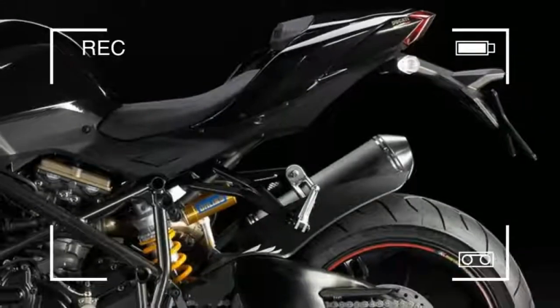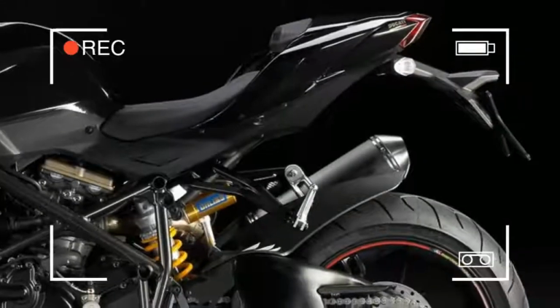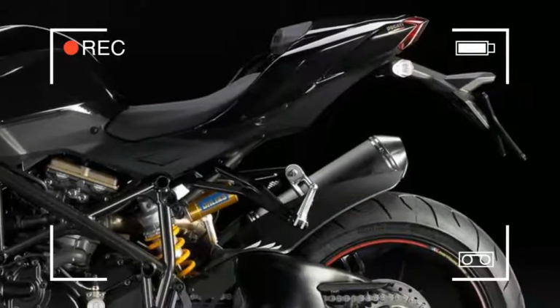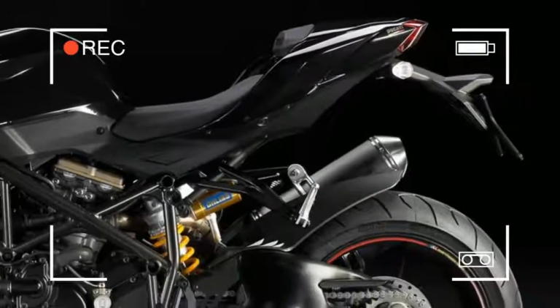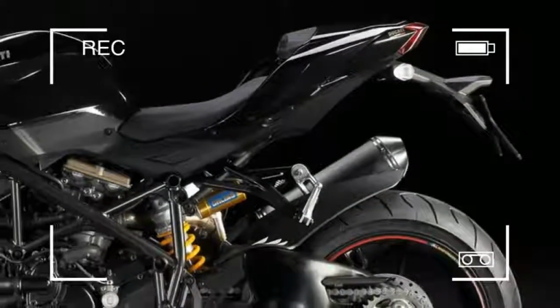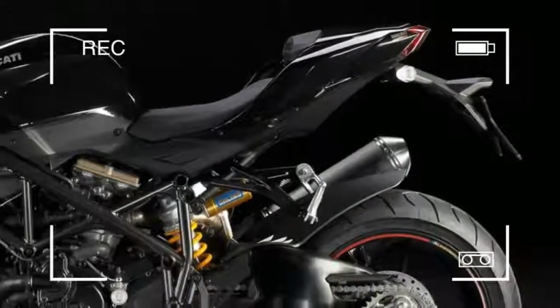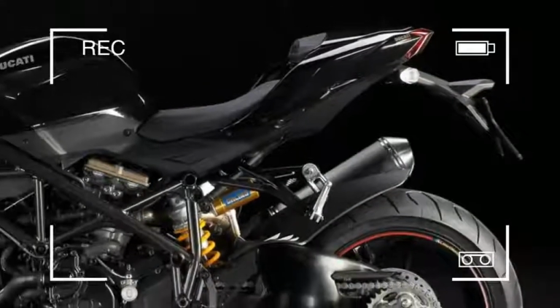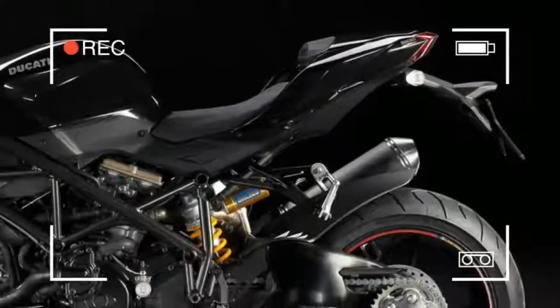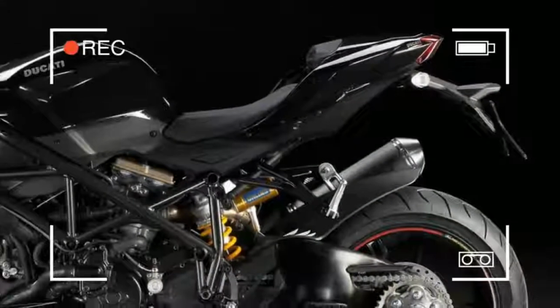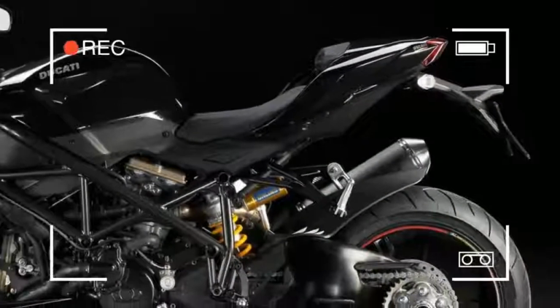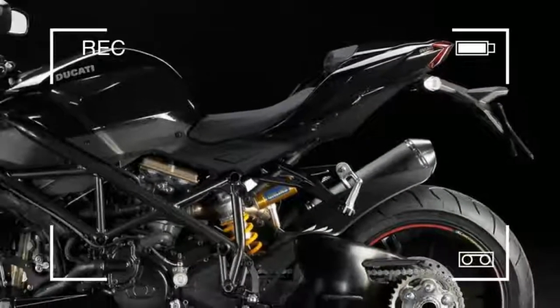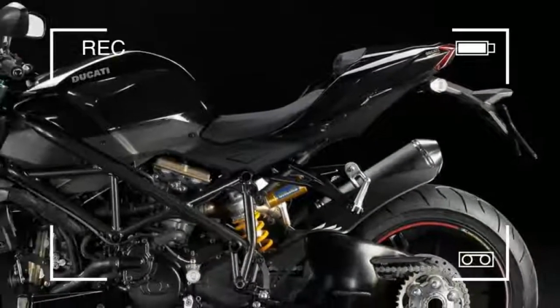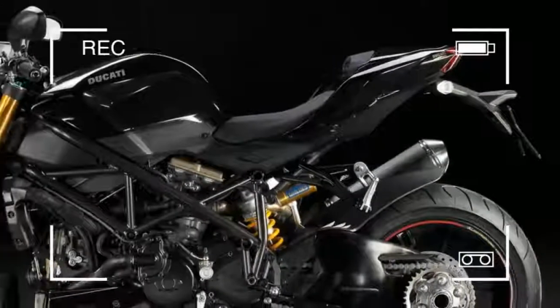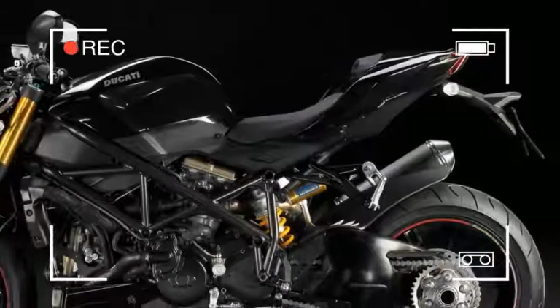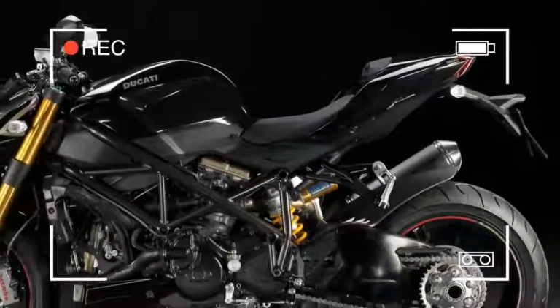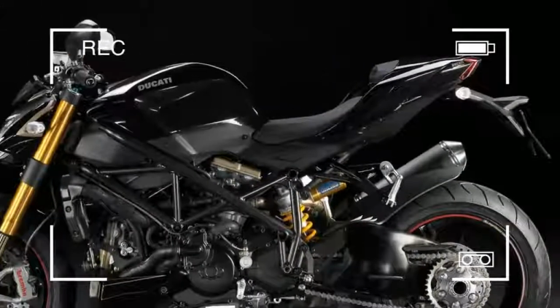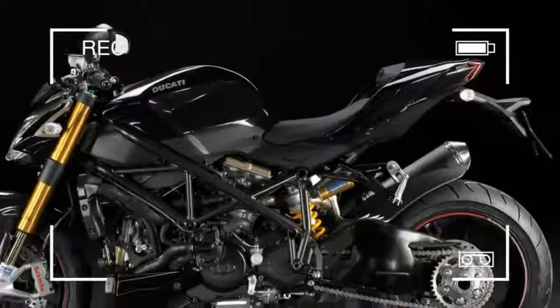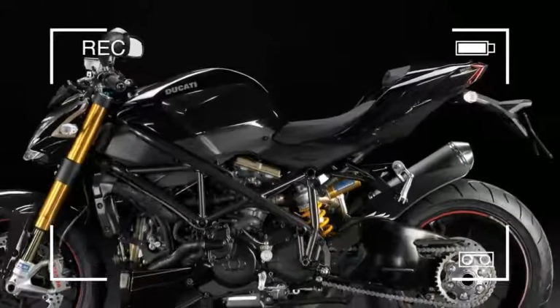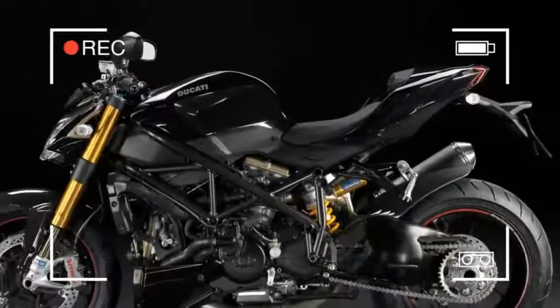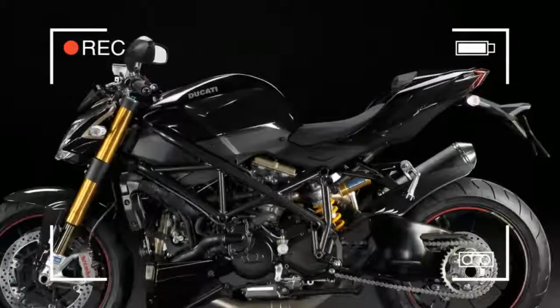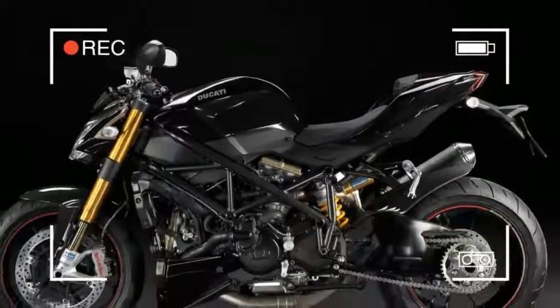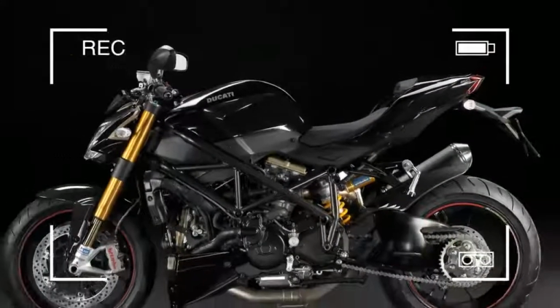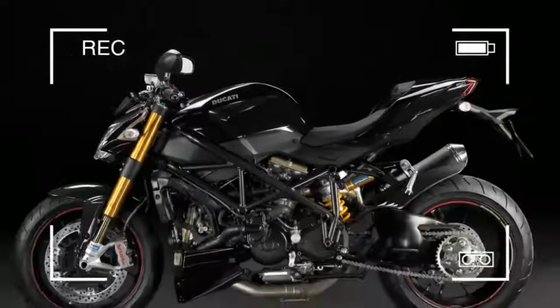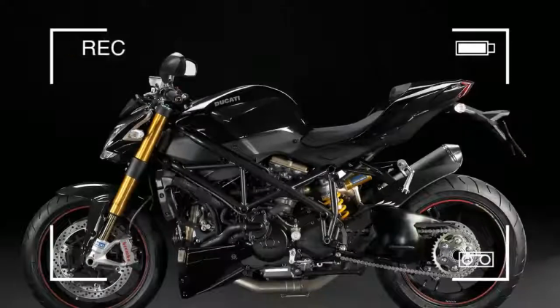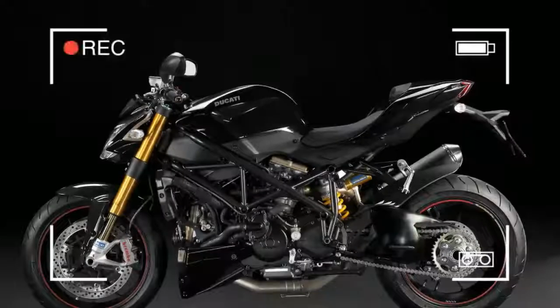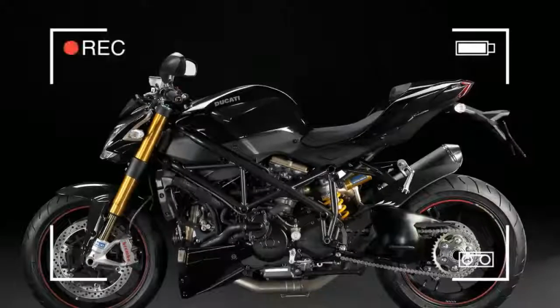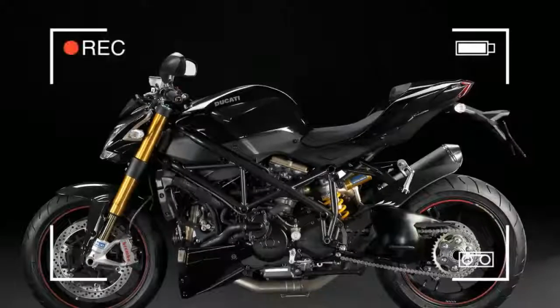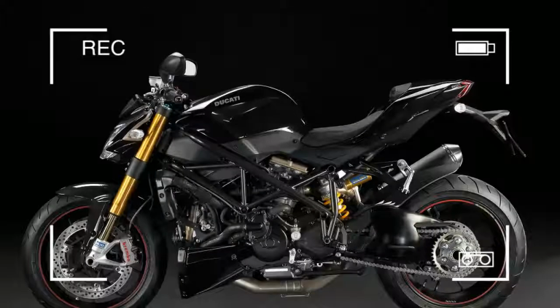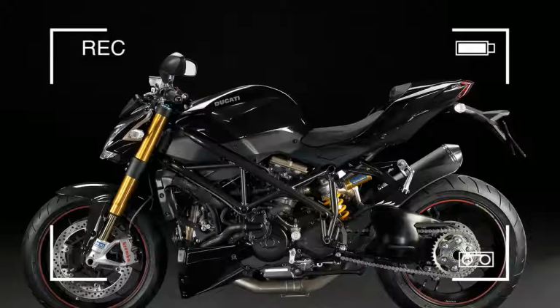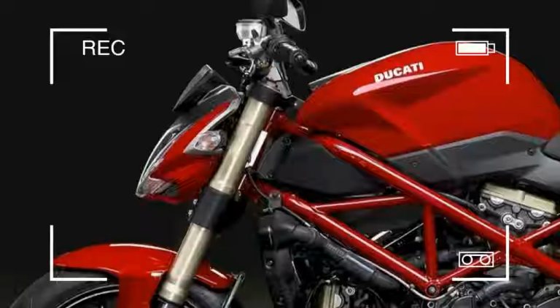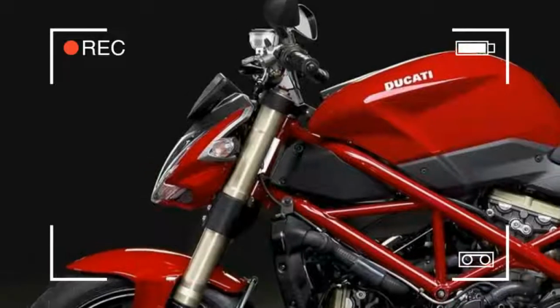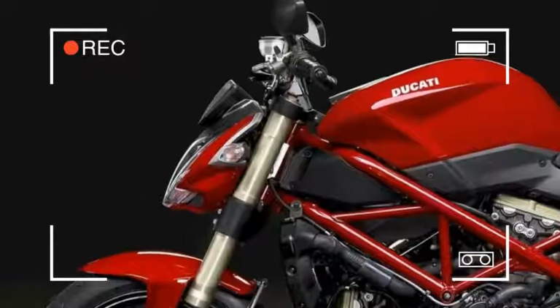Here are 5 factory street fighters that are basically sports bikes without all the plastic.